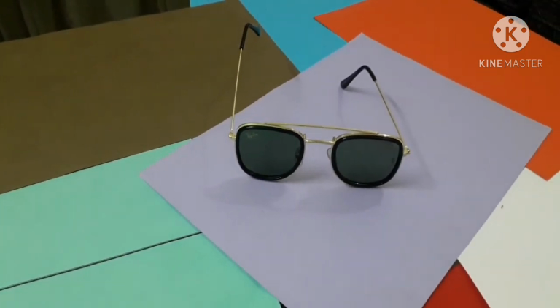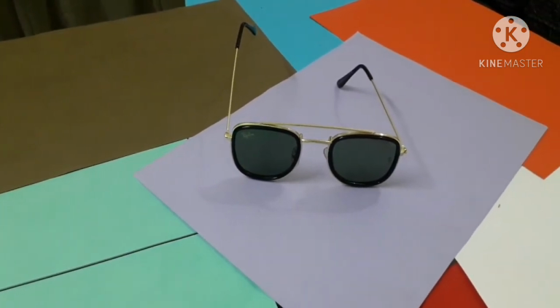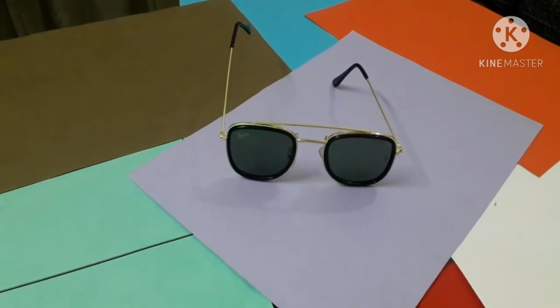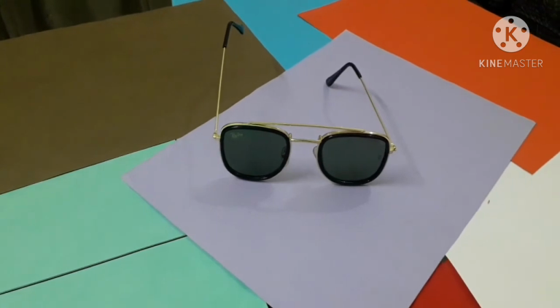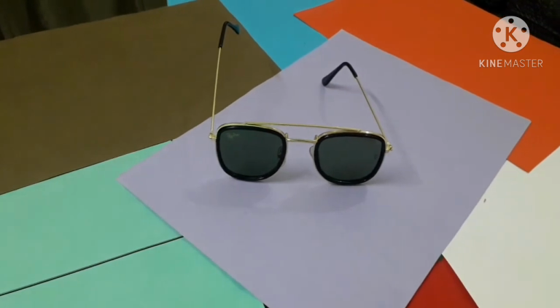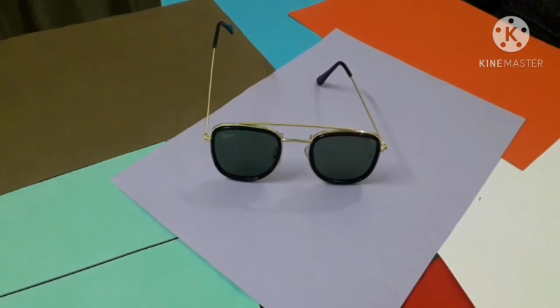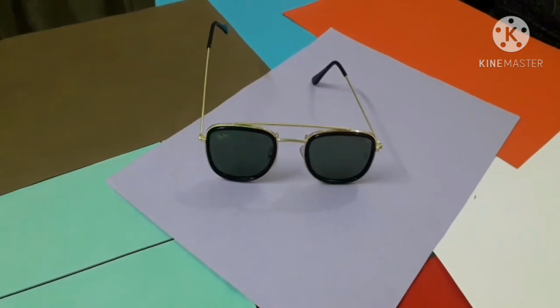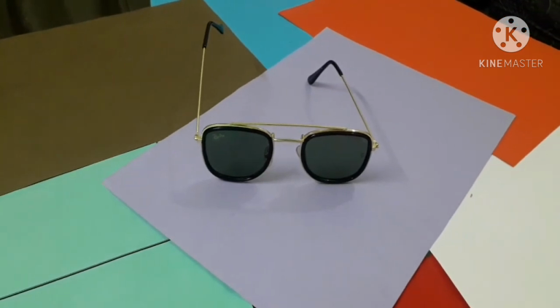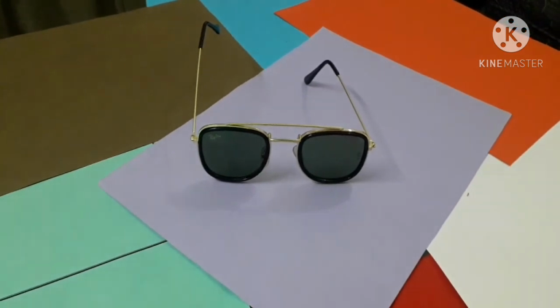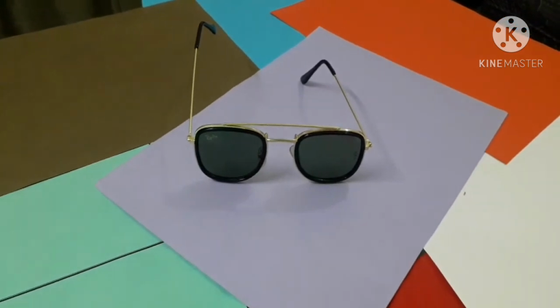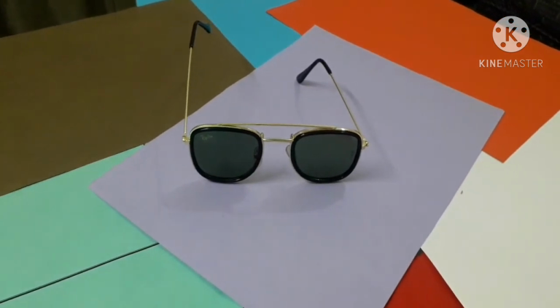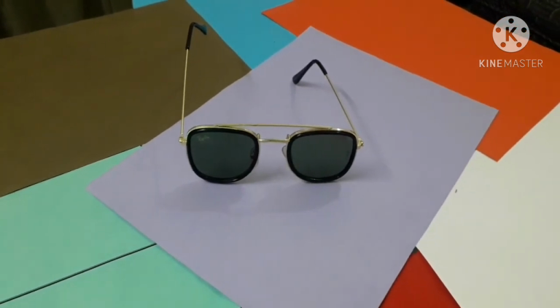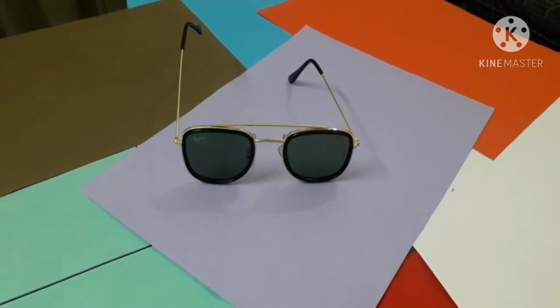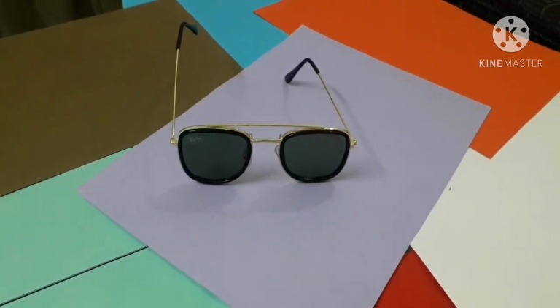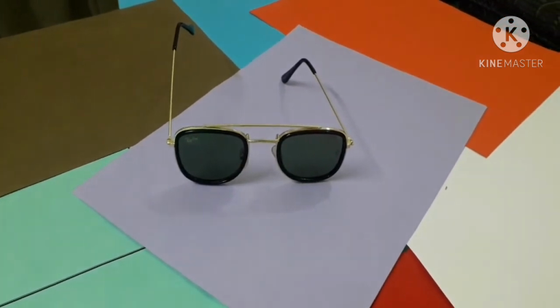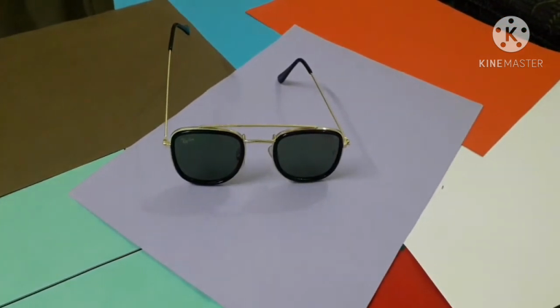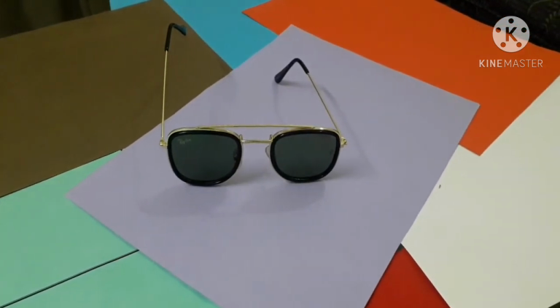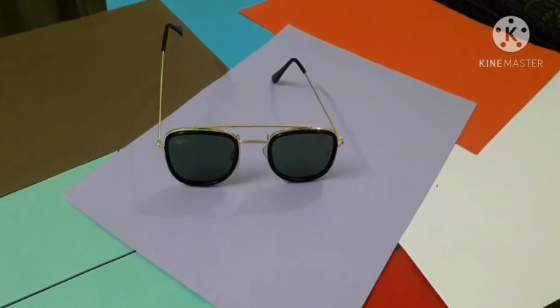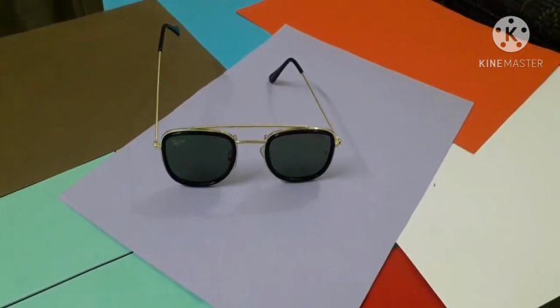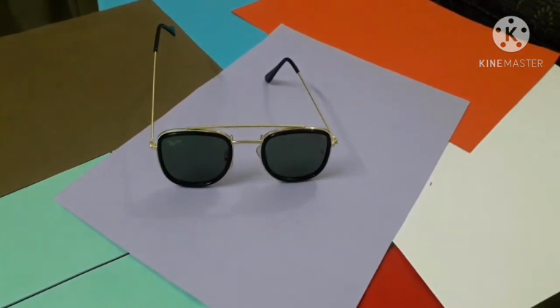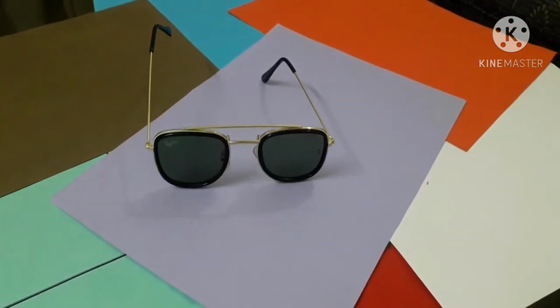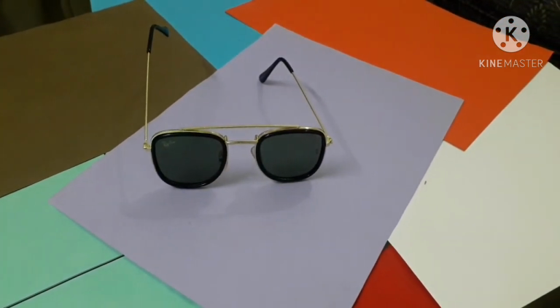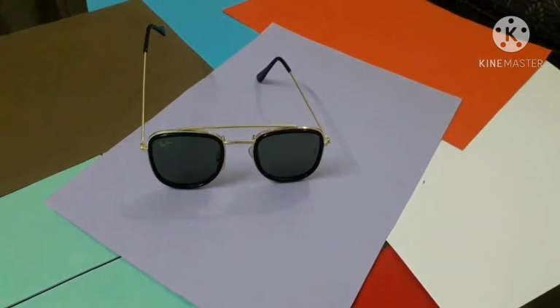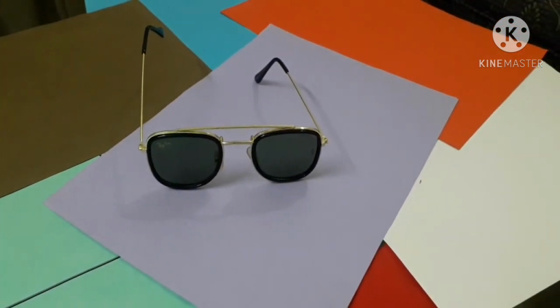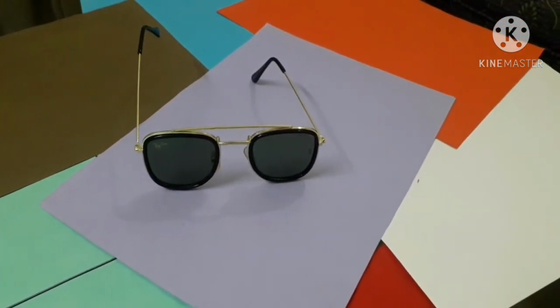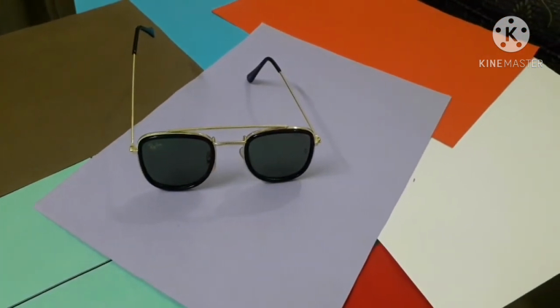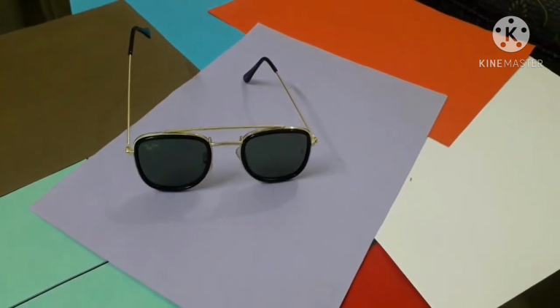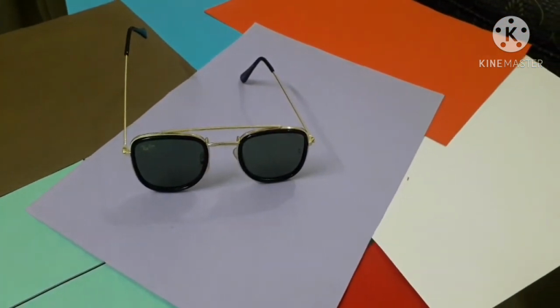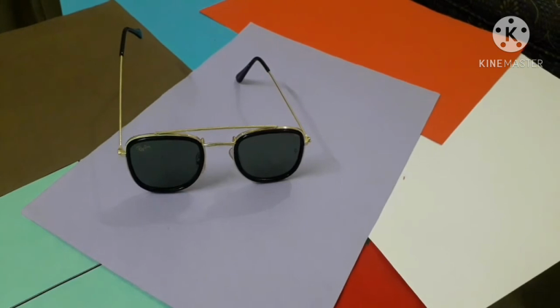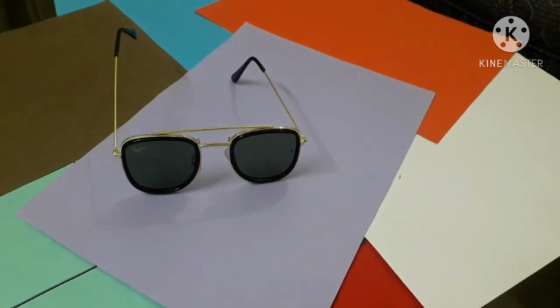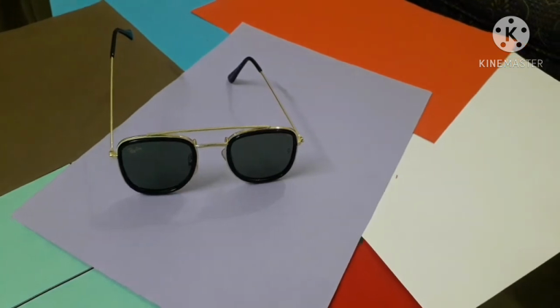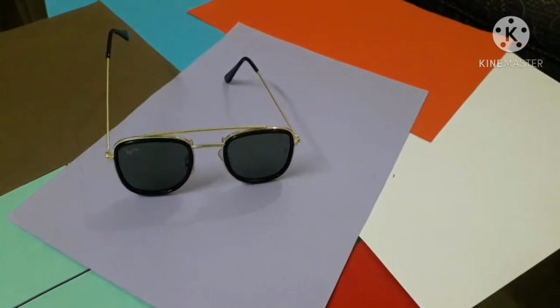These are actually an aviator style because the shade is green. It is in an aviator design with a double bridge square shape, and these are currently one of my most favourite sunglasses.